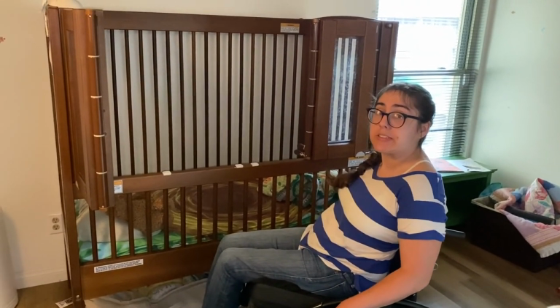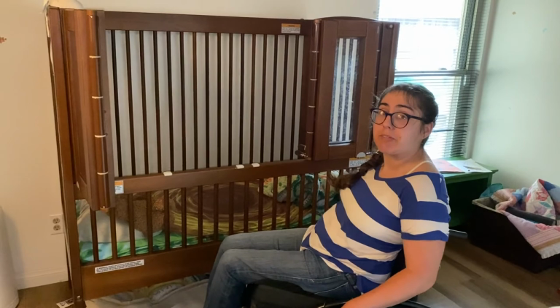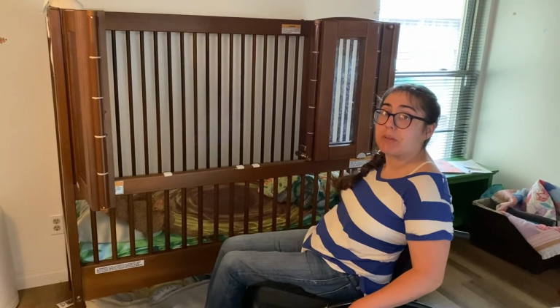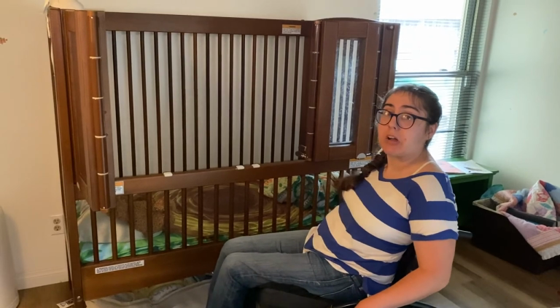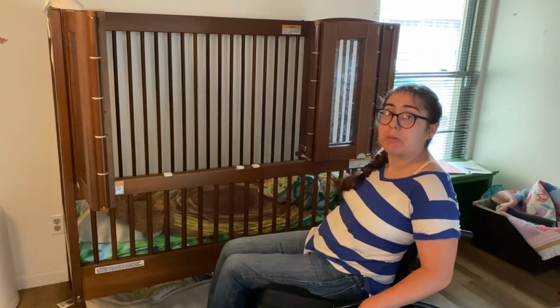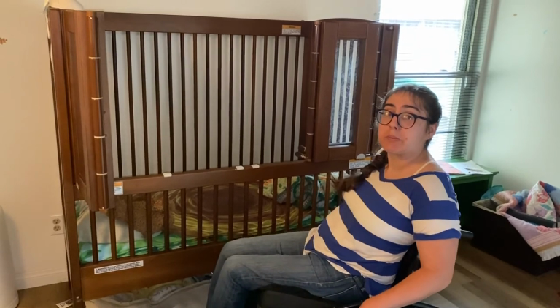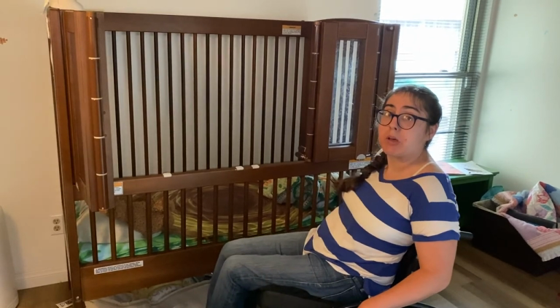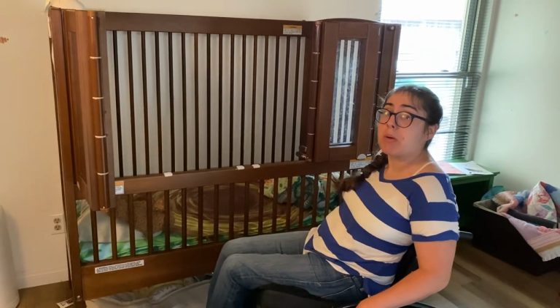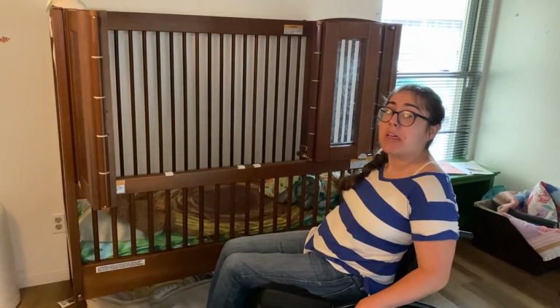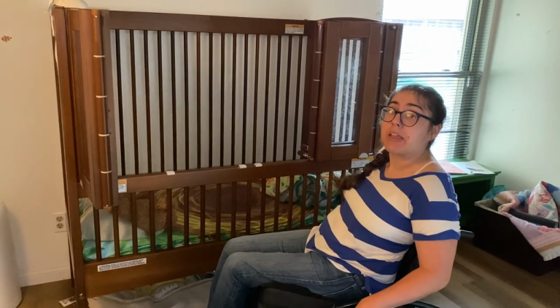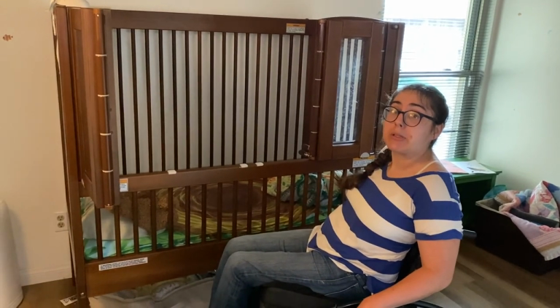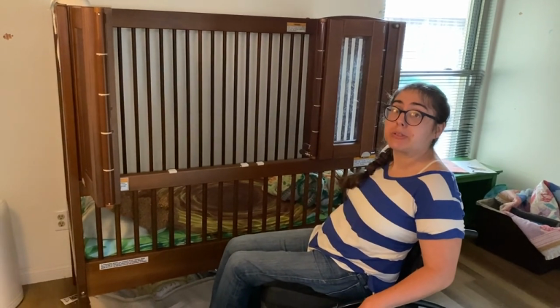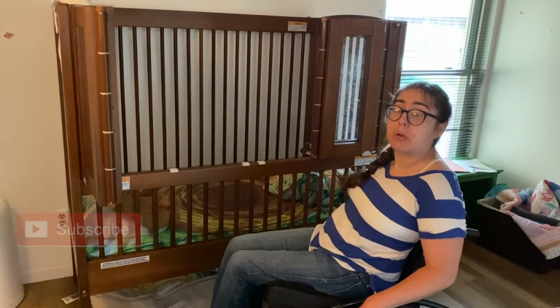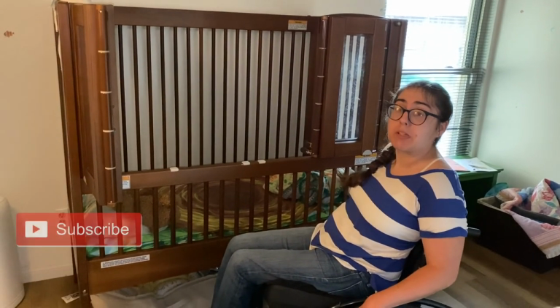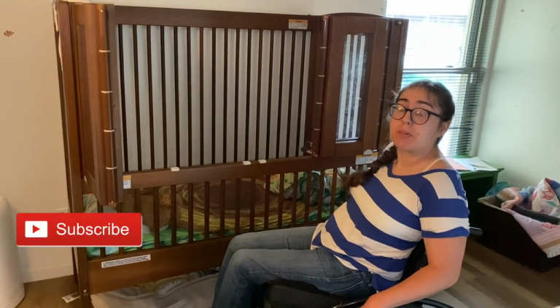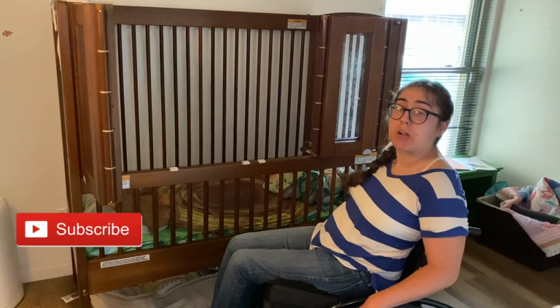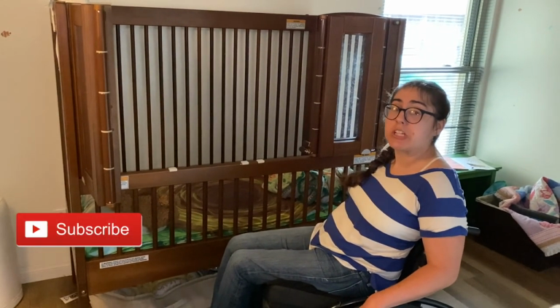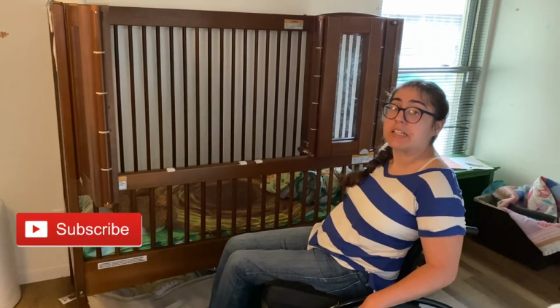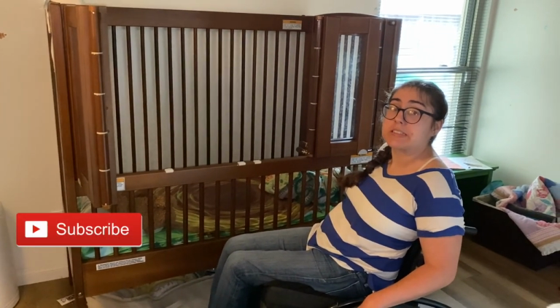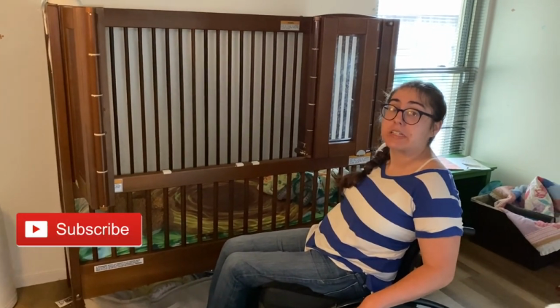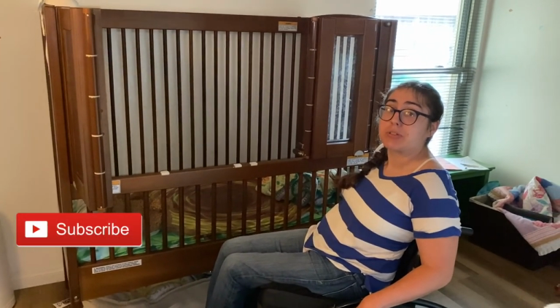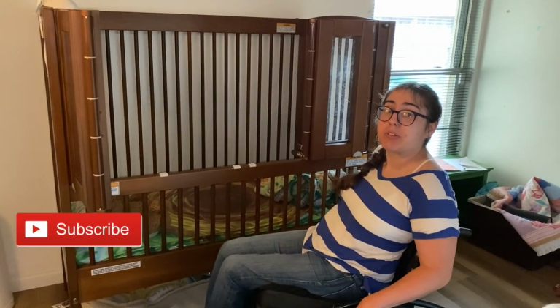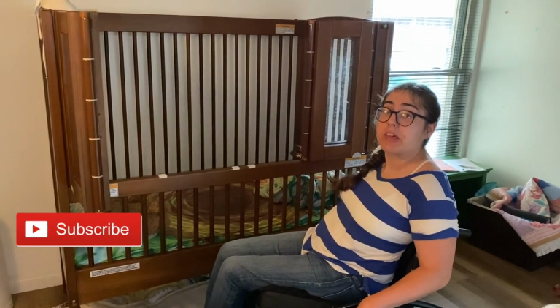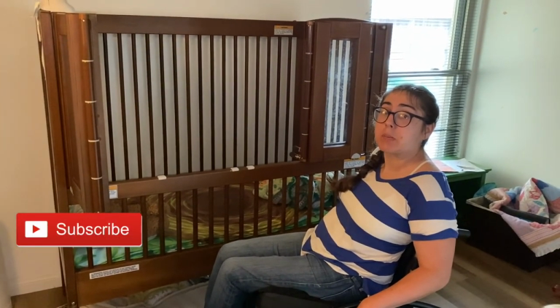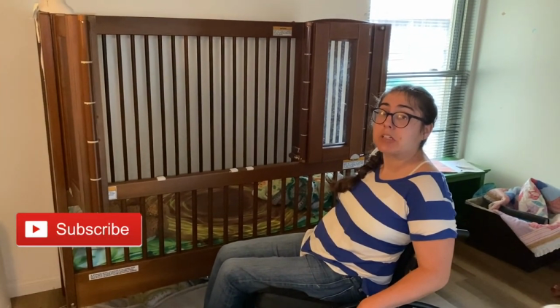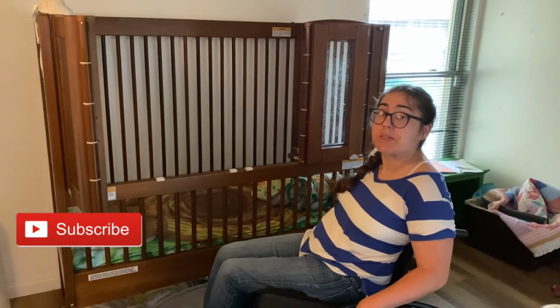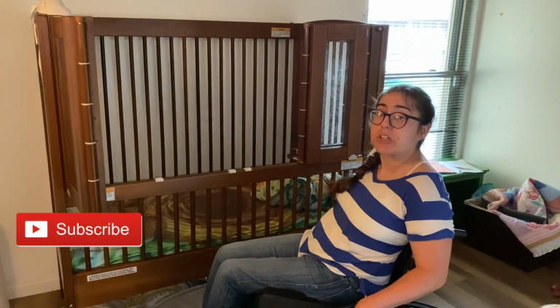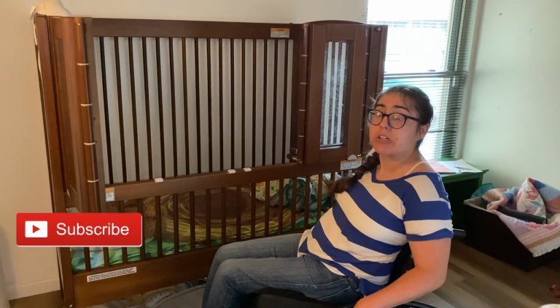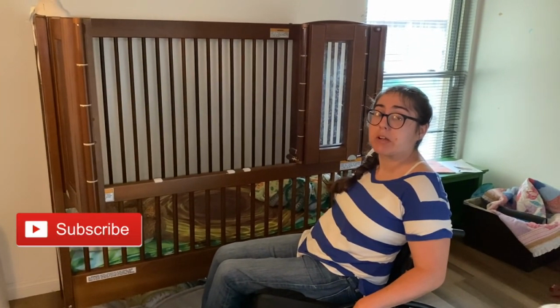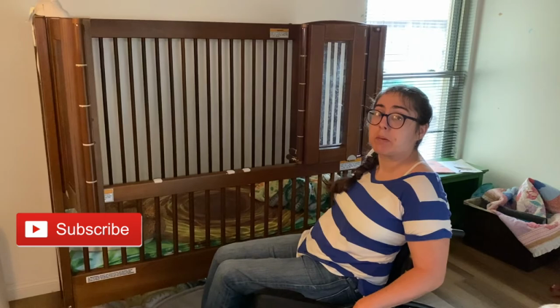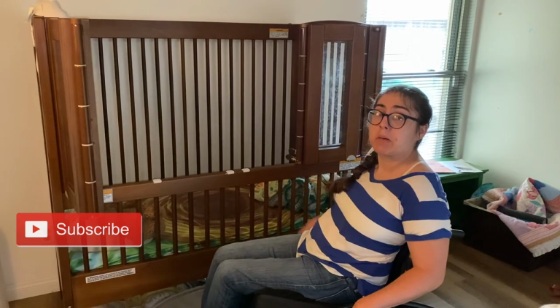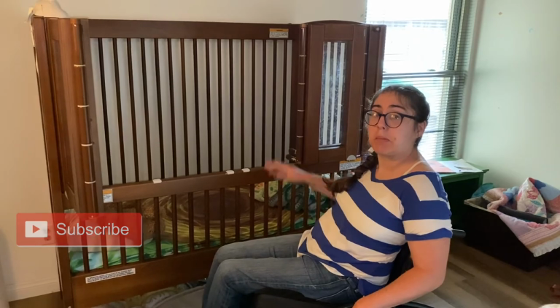If you have any questions please leave them in the comments below. Thank you so much for watching and stay tuned for more about the Gertie crib. Bye!